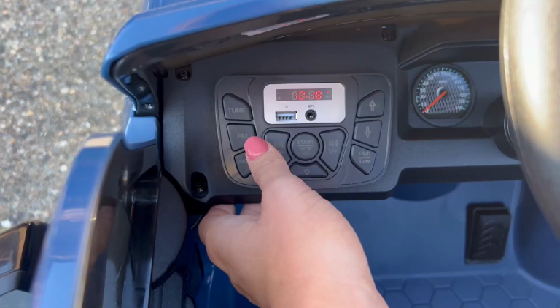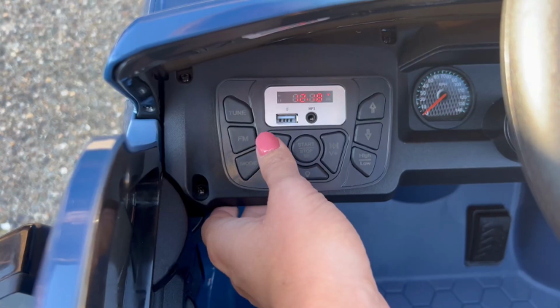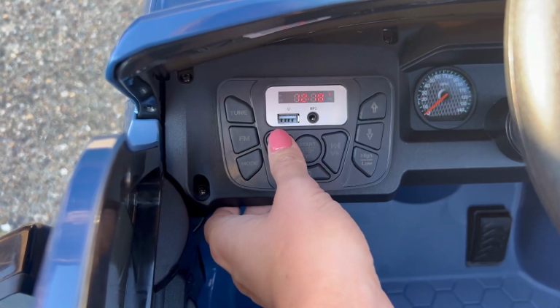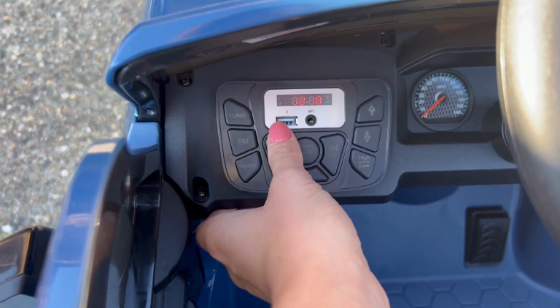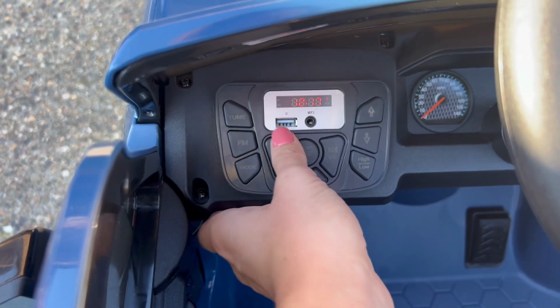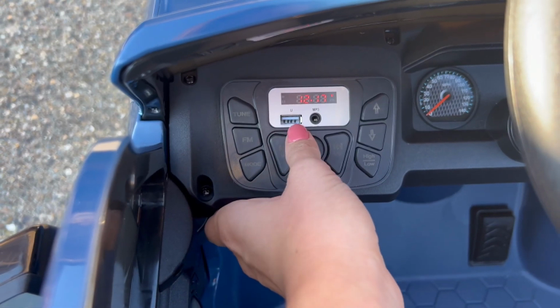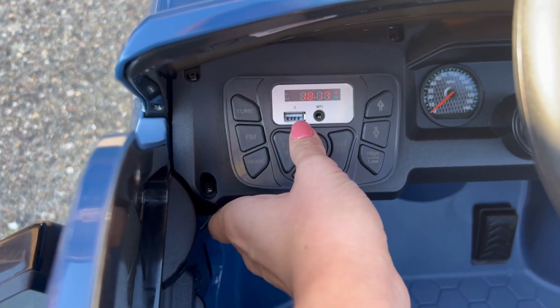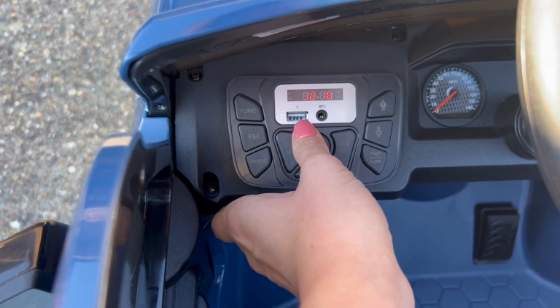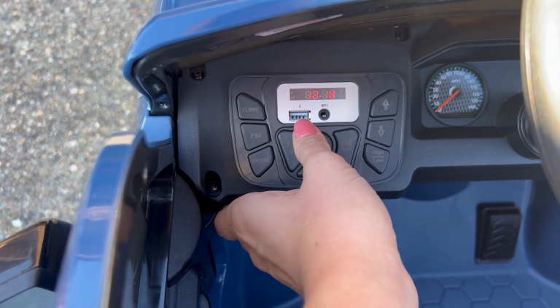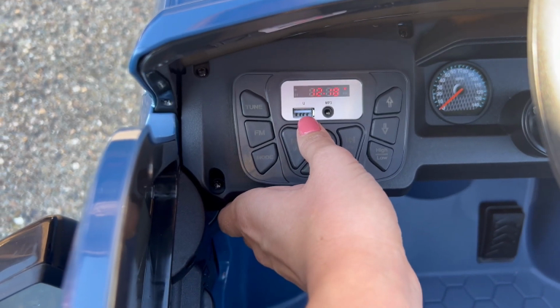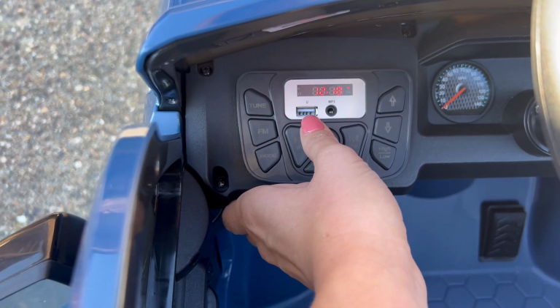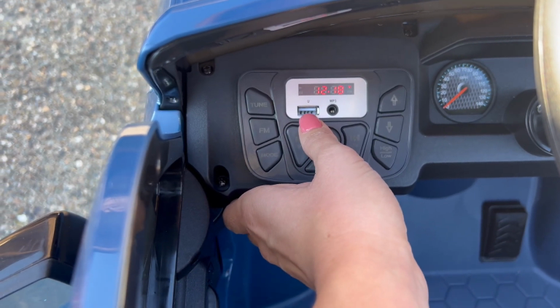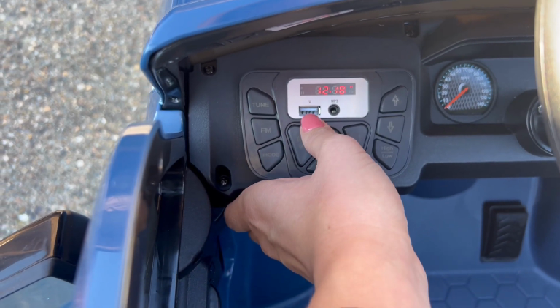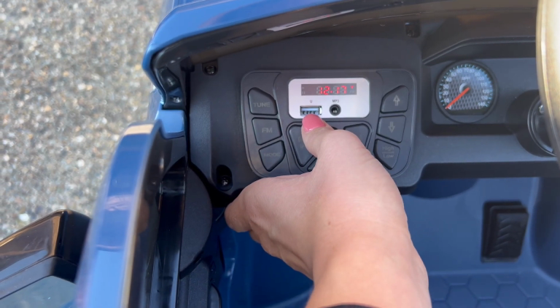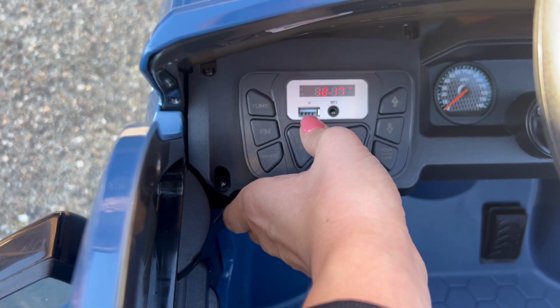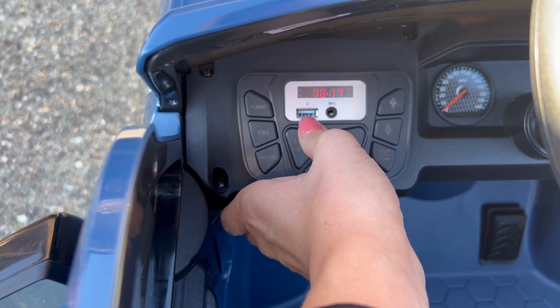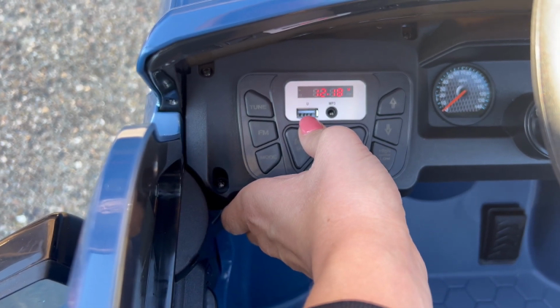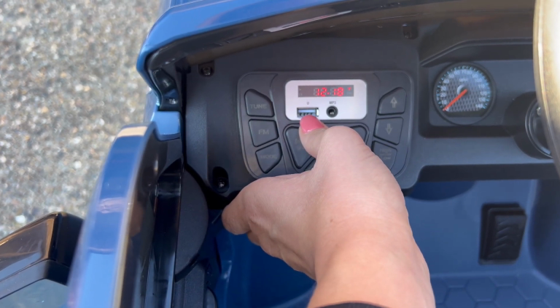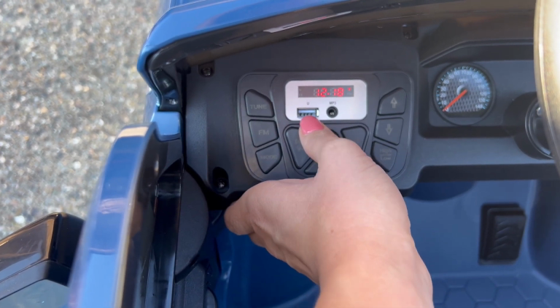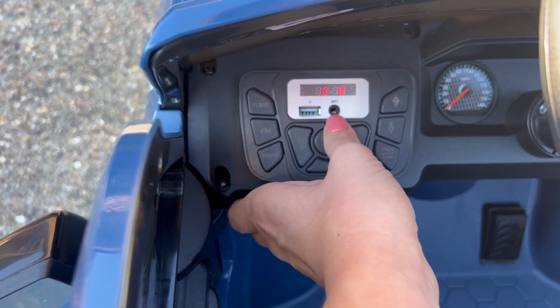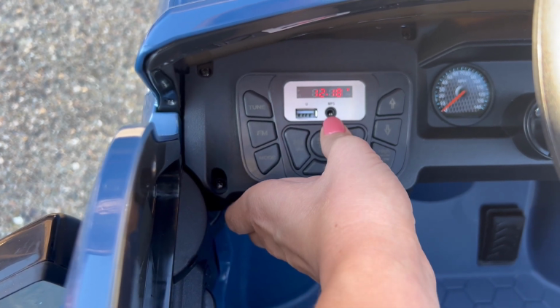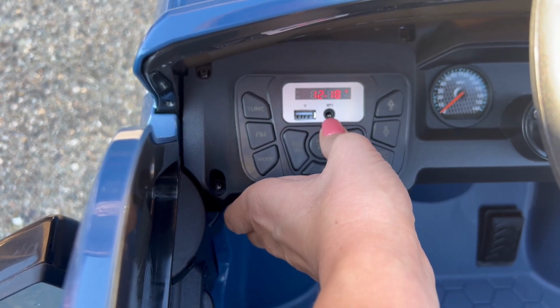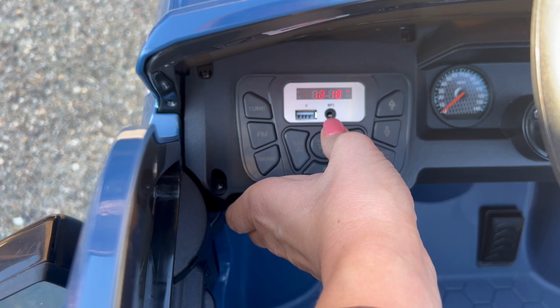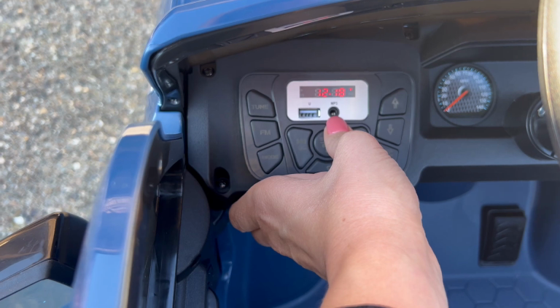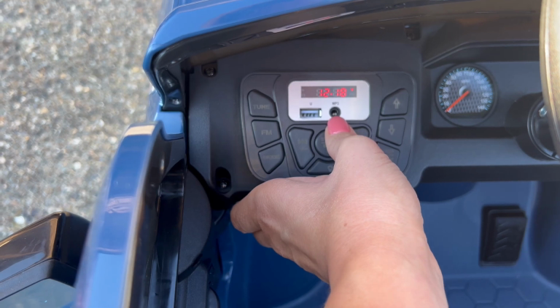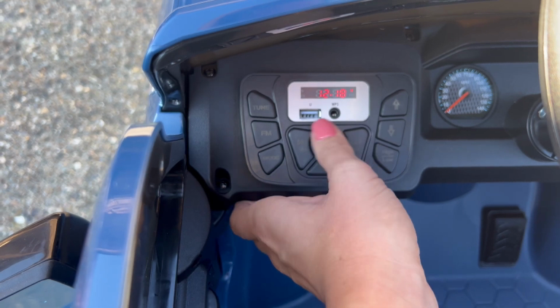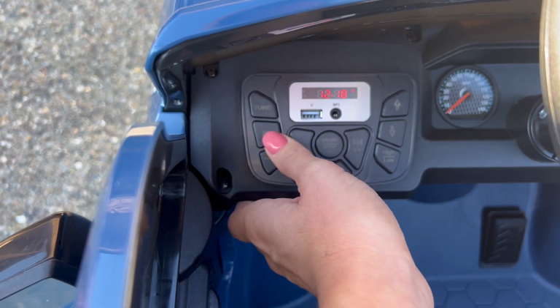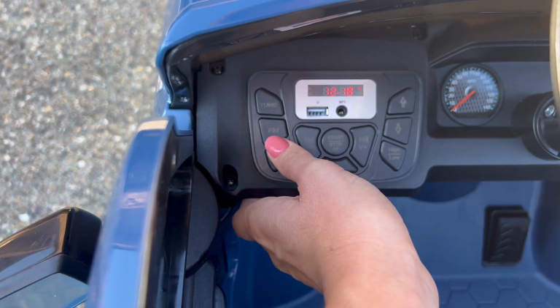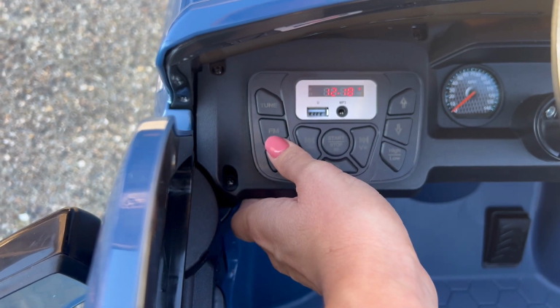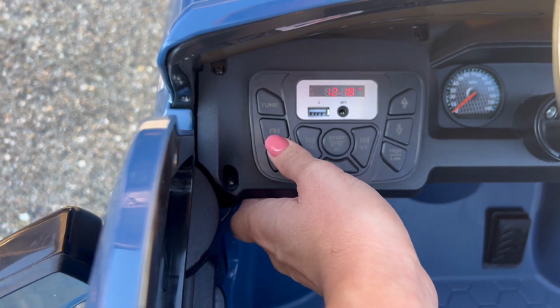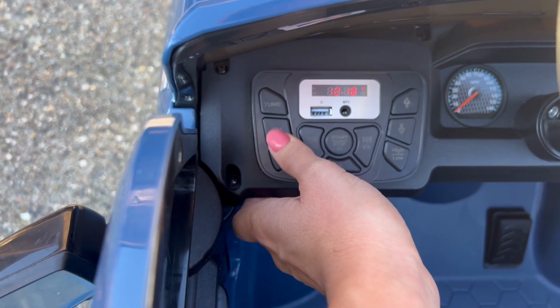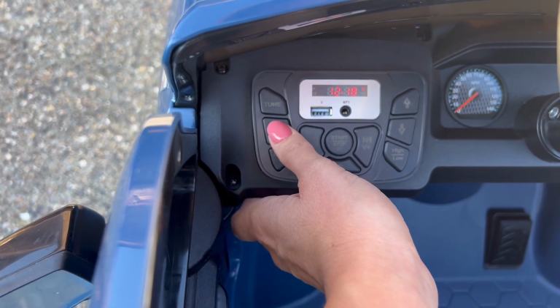You can plug in right here. There is an FM radio.